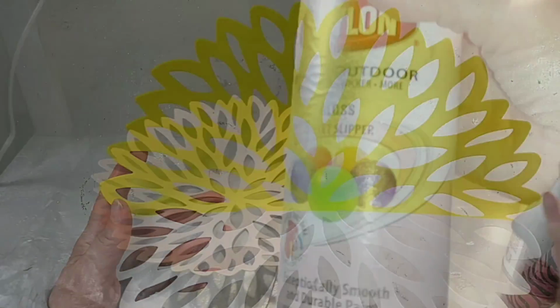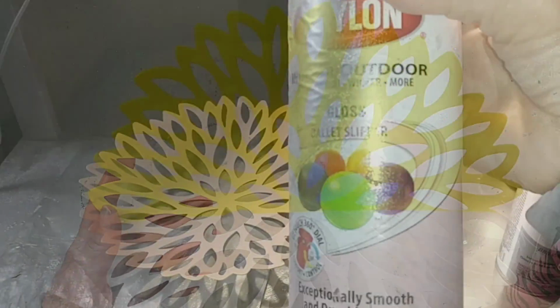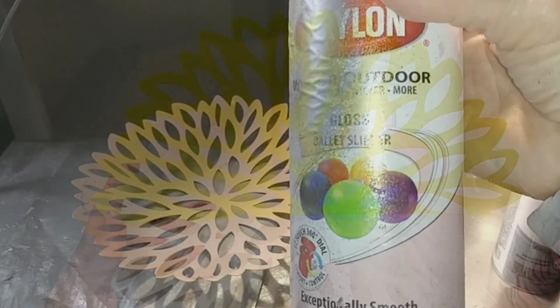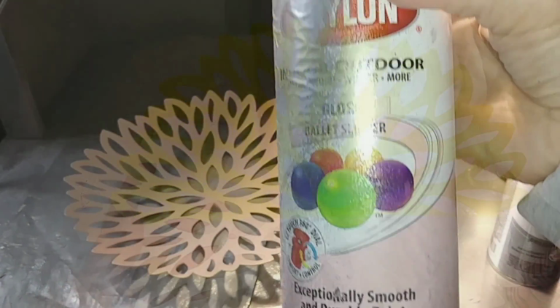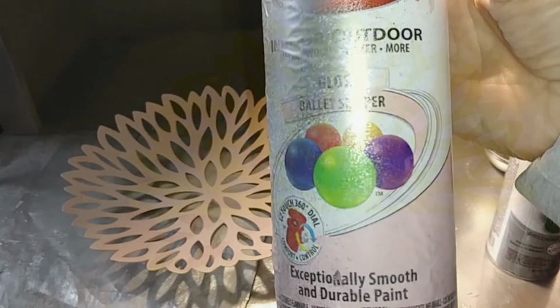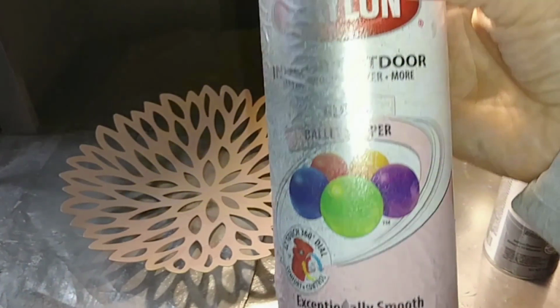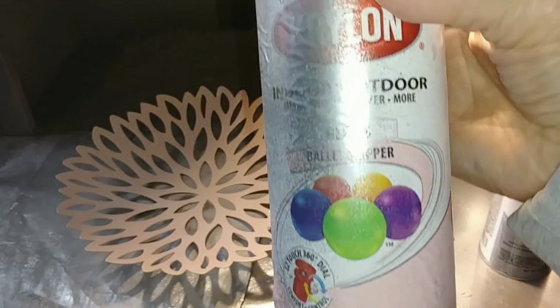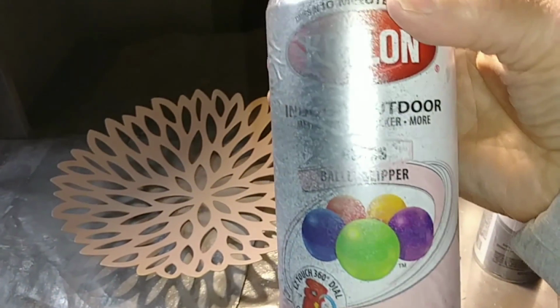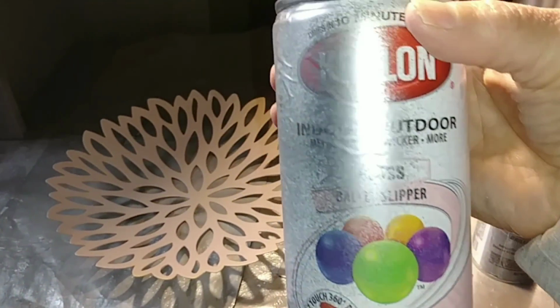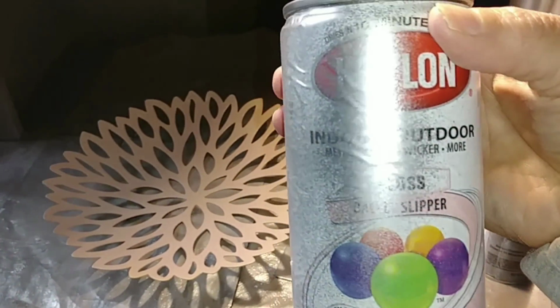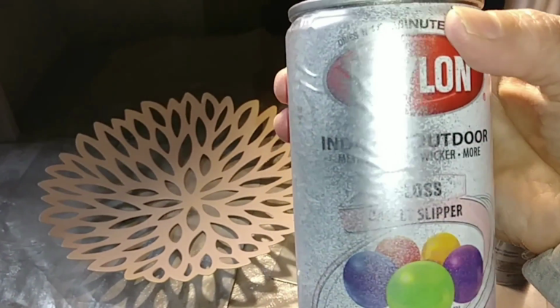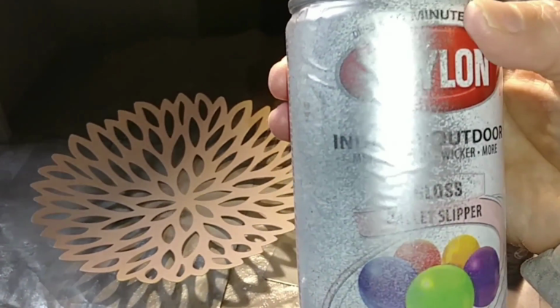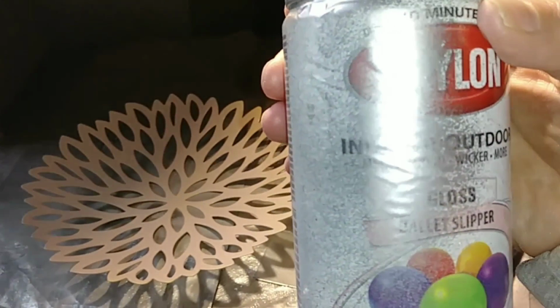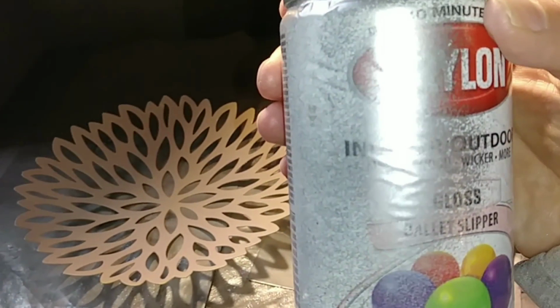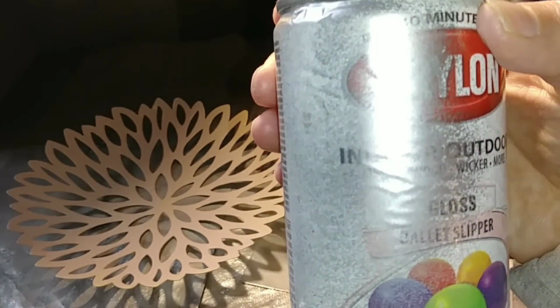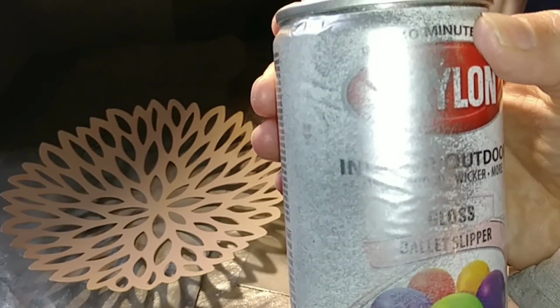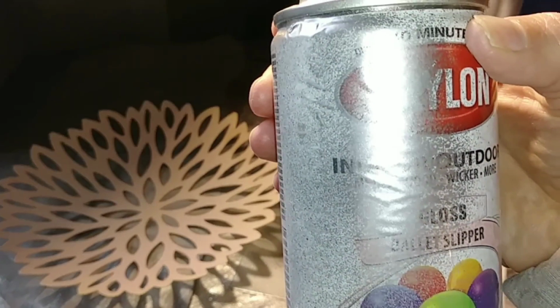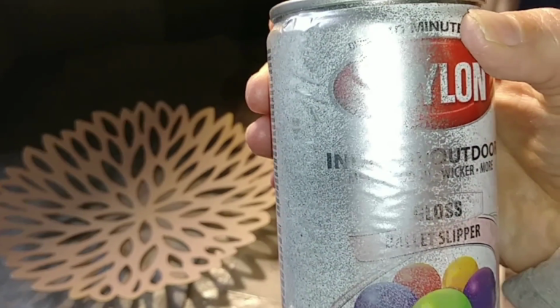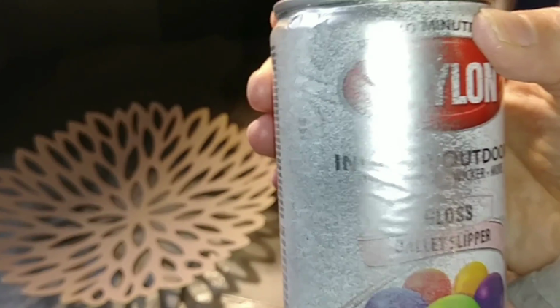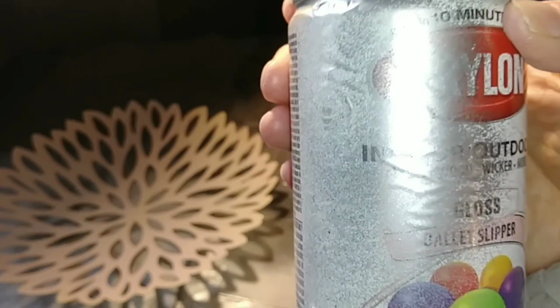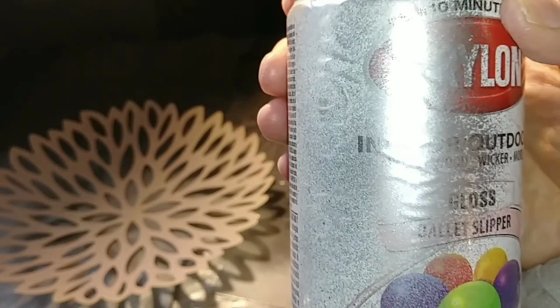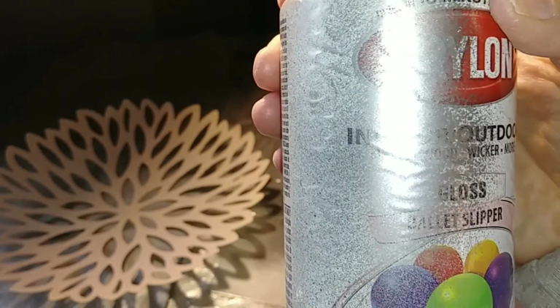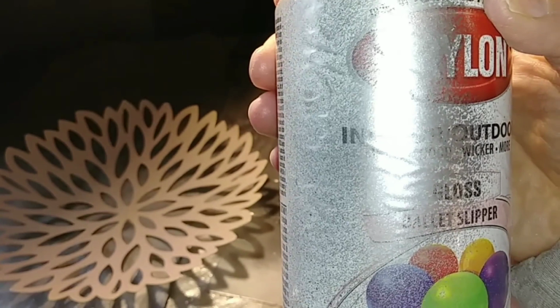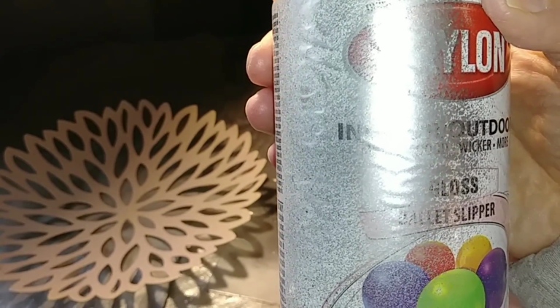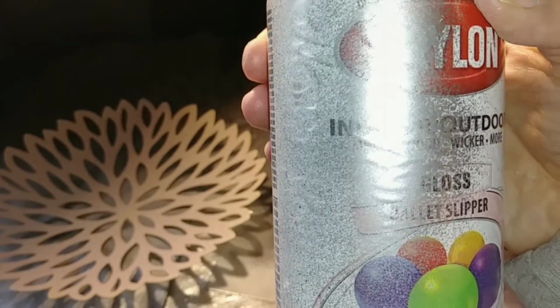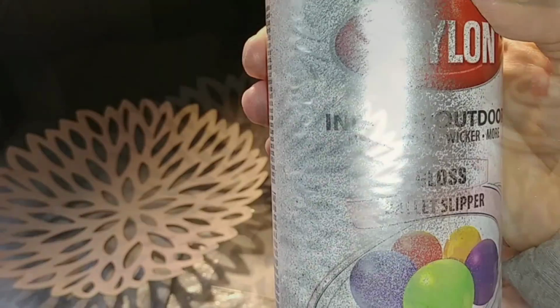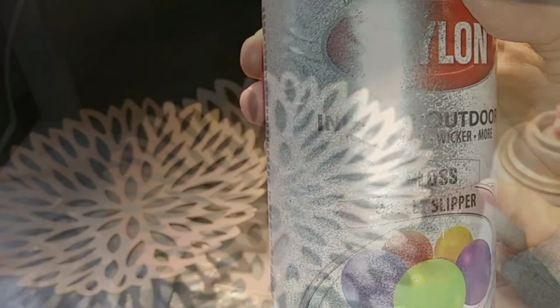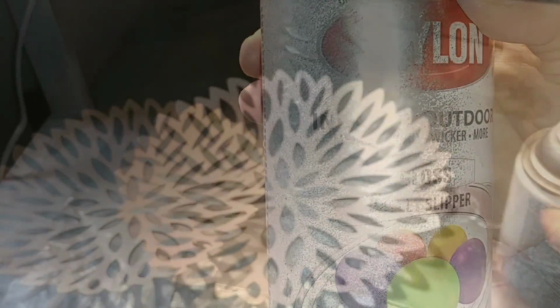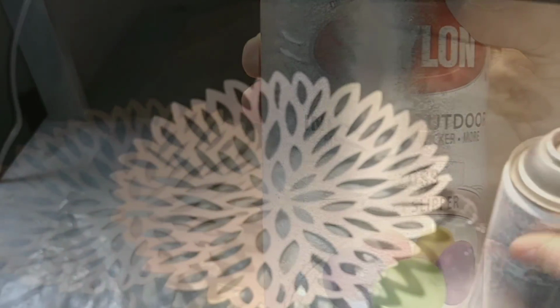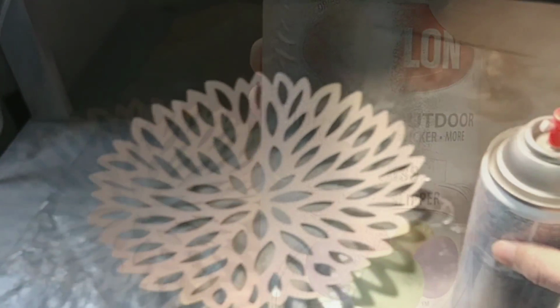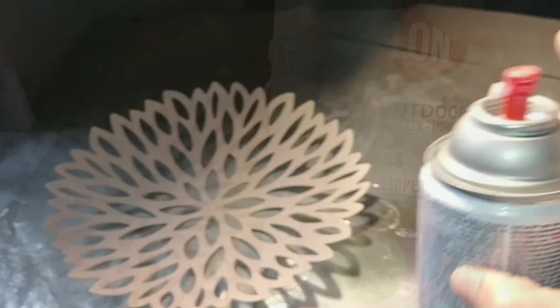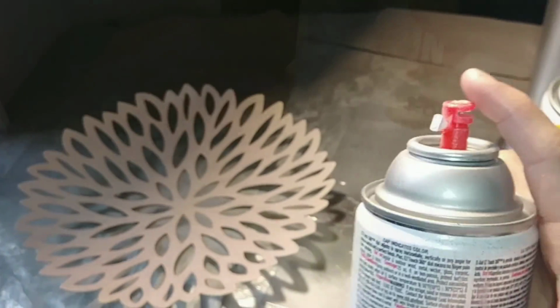For this one, we're going to use the Vistovian ballet slipper spray paint.